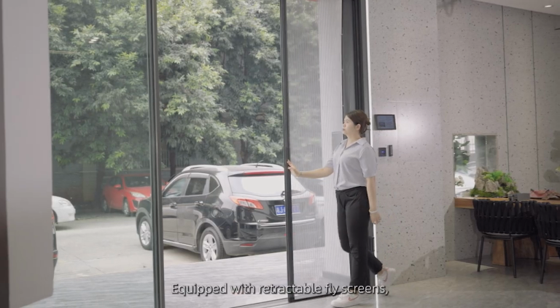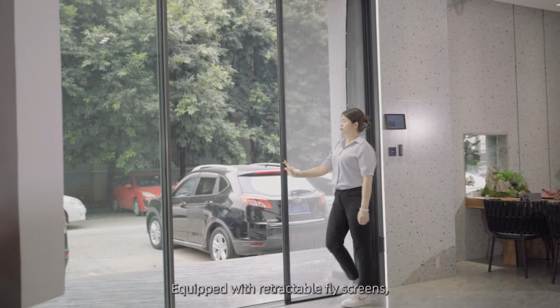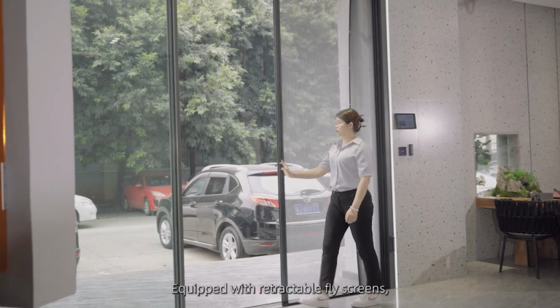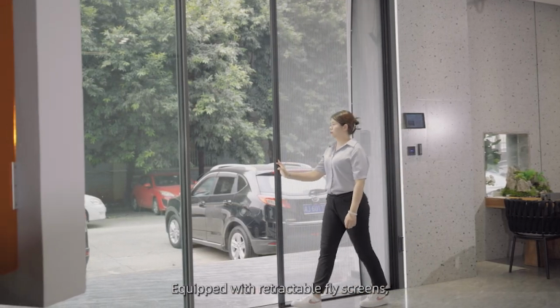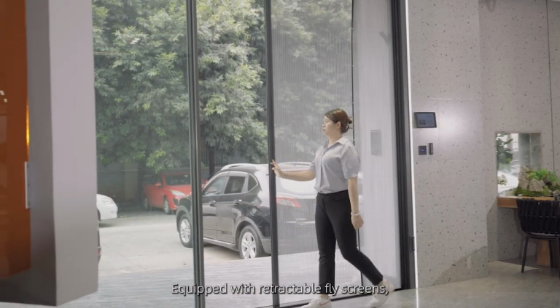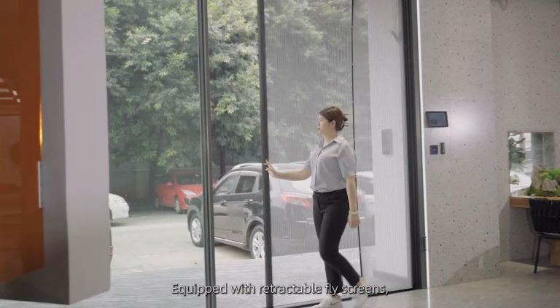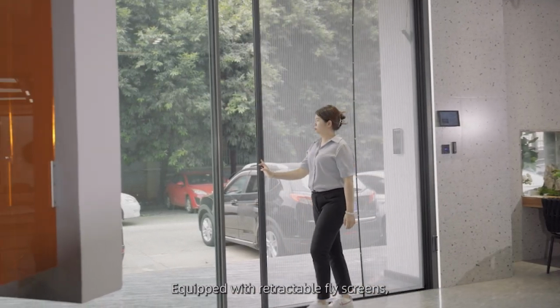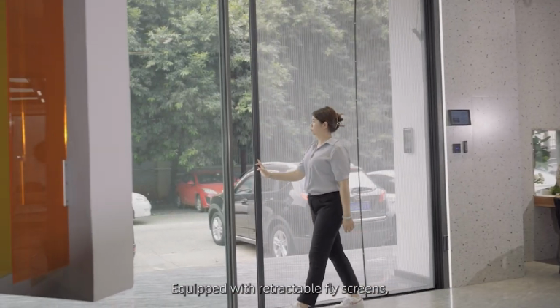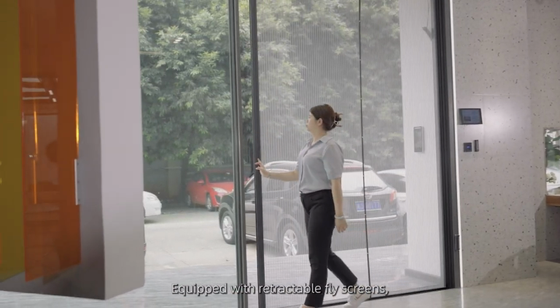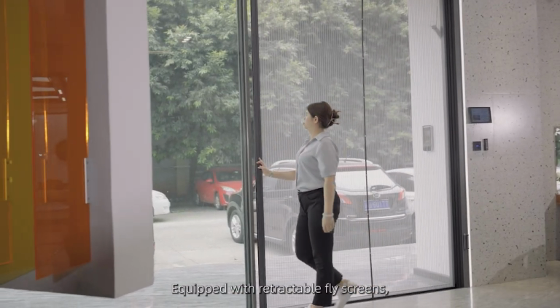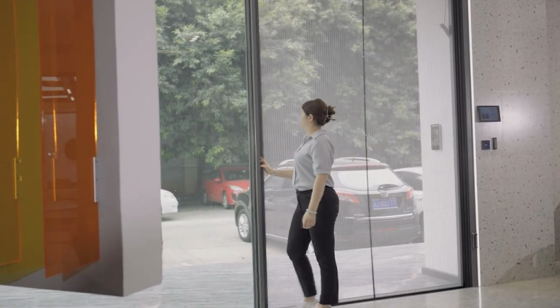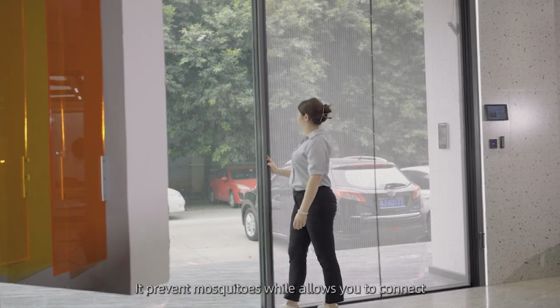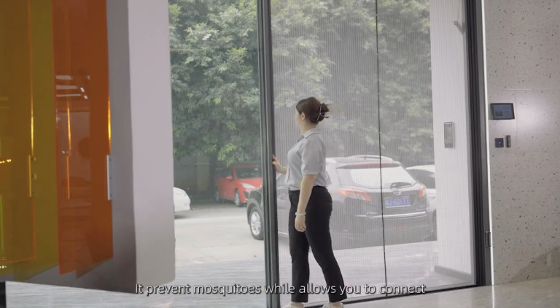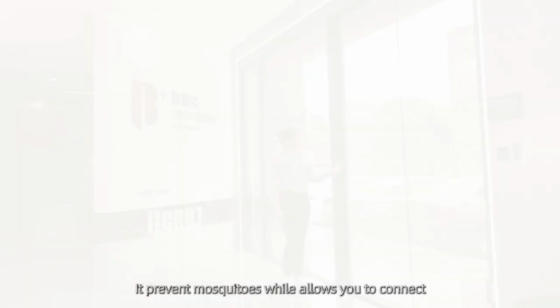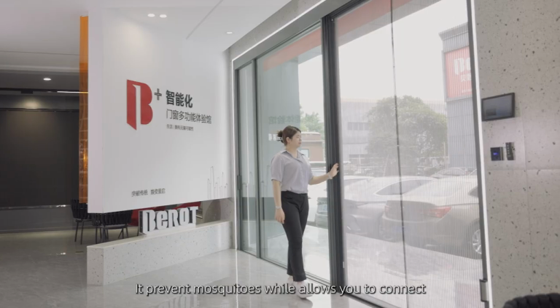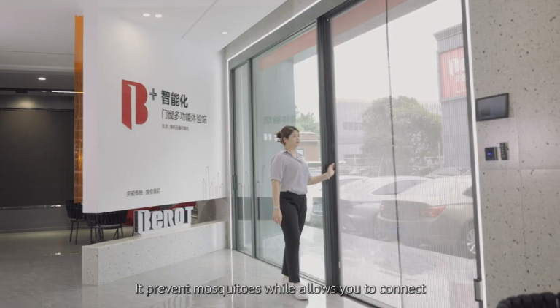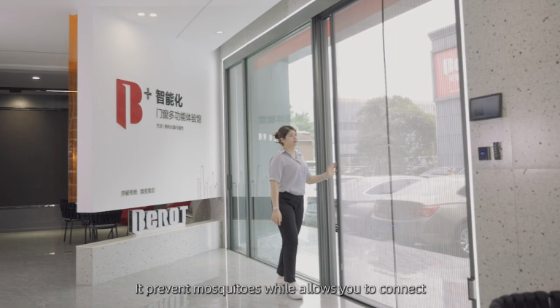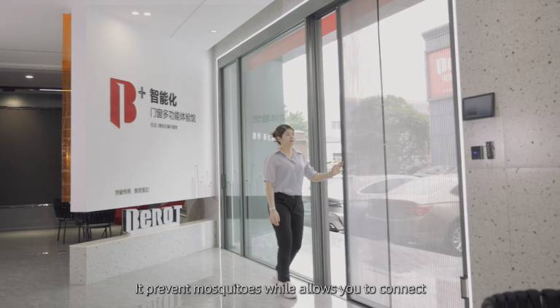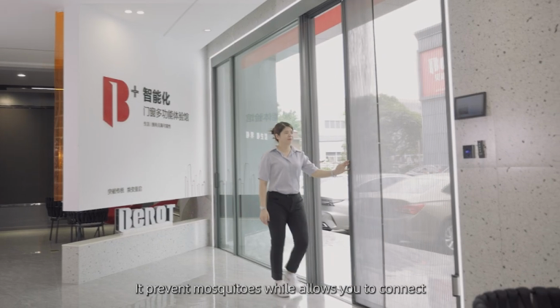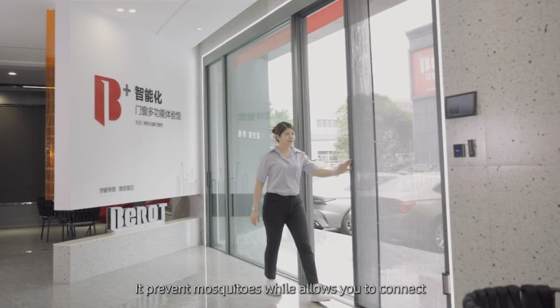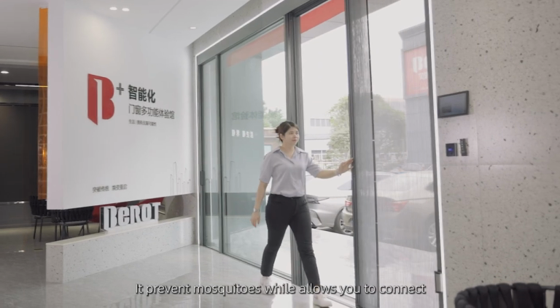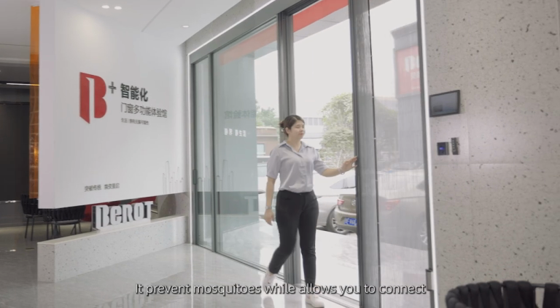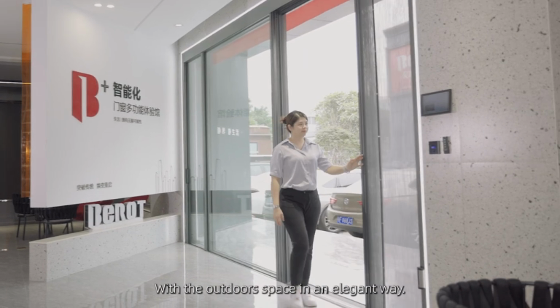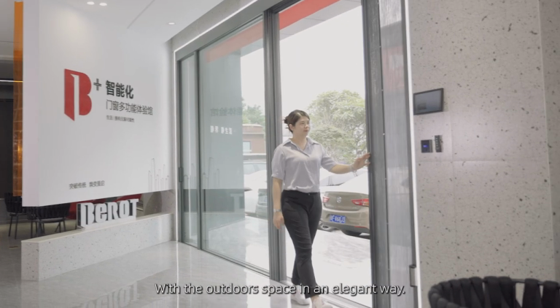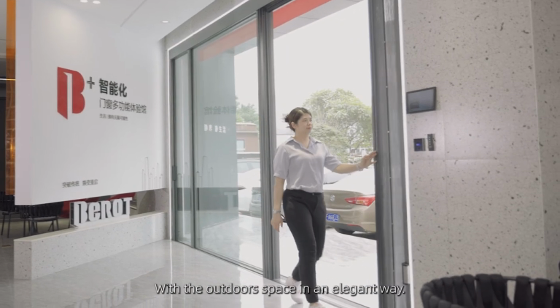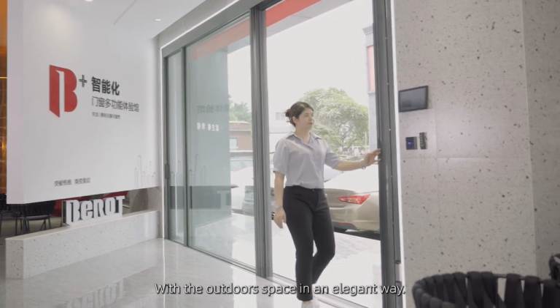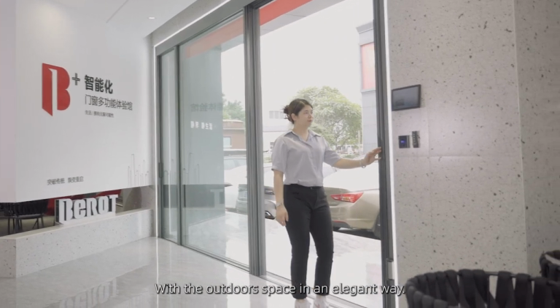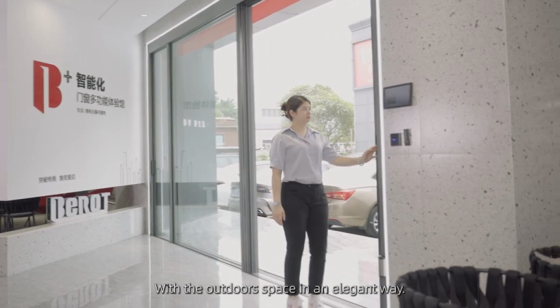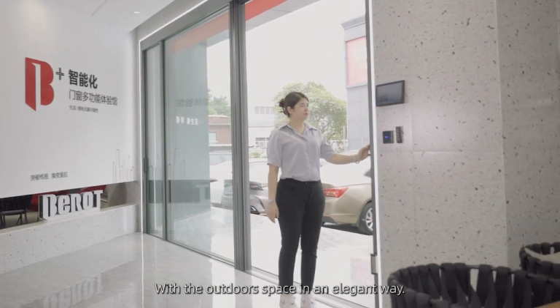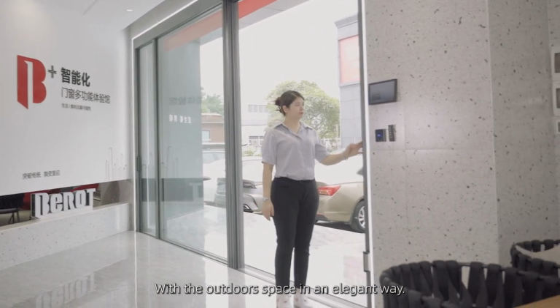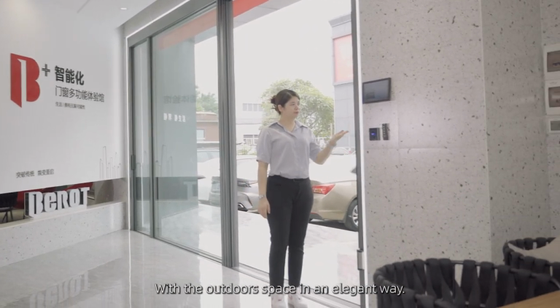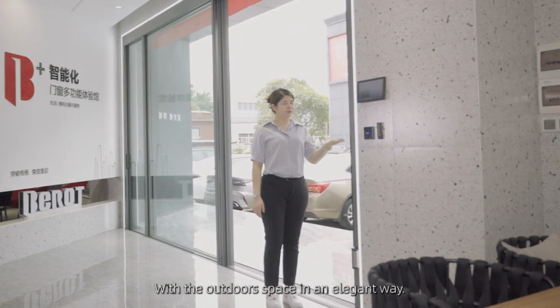Equipped with retractable fly screens, it prevents mosquitoes while allowing you to connect with the outdoor space in an elegant way.